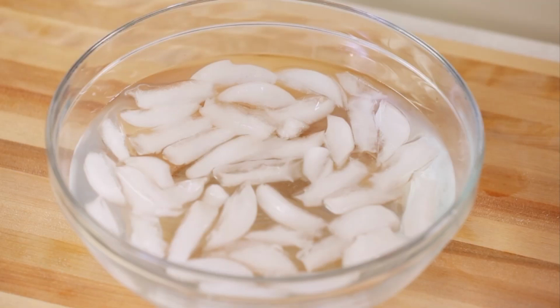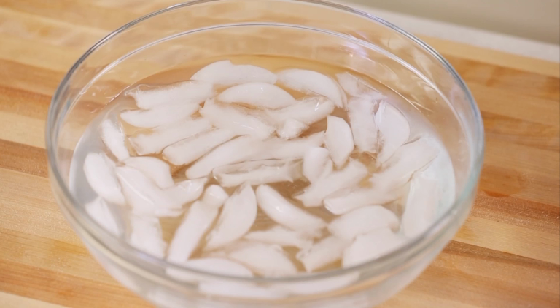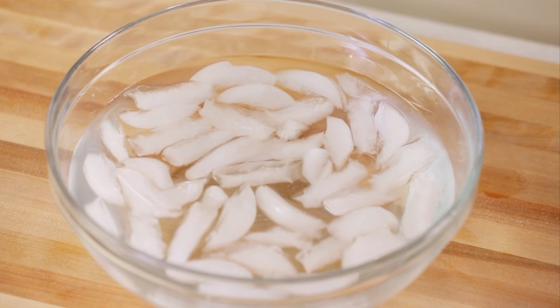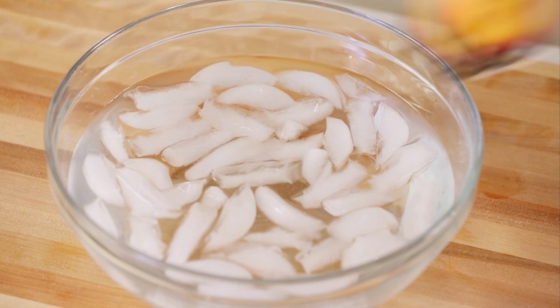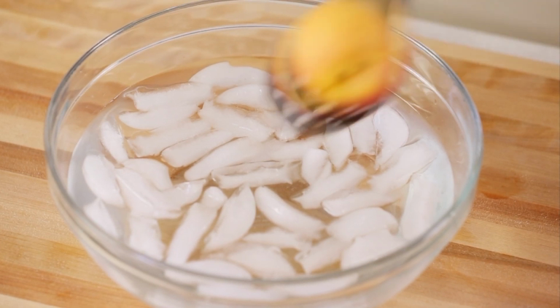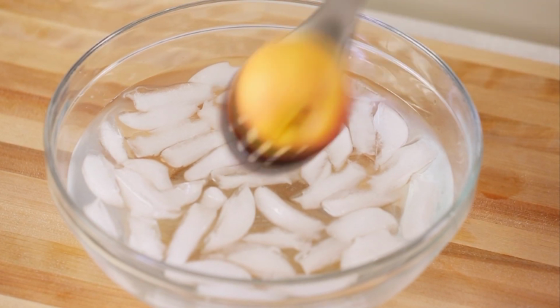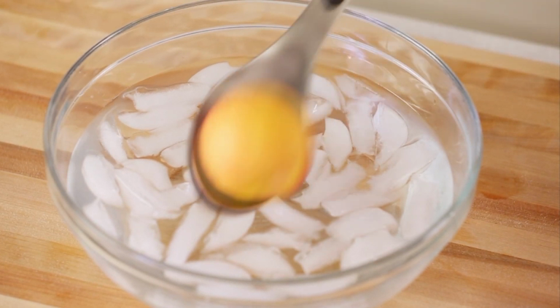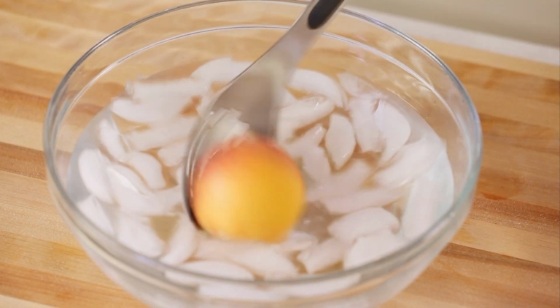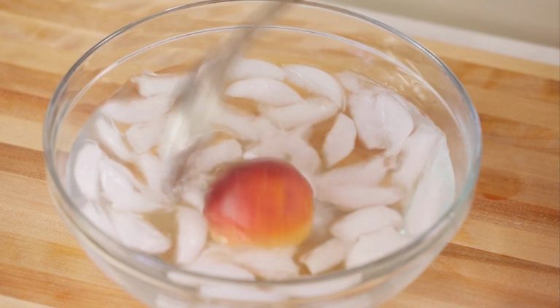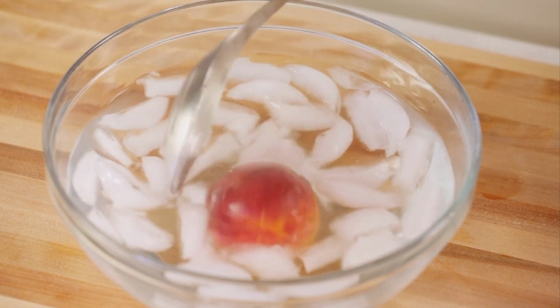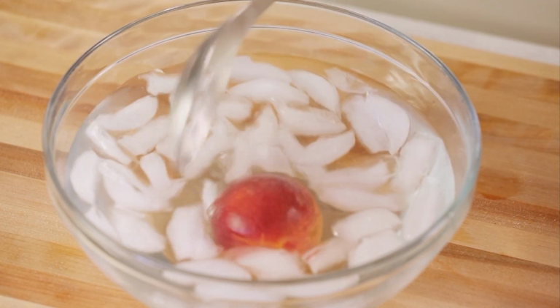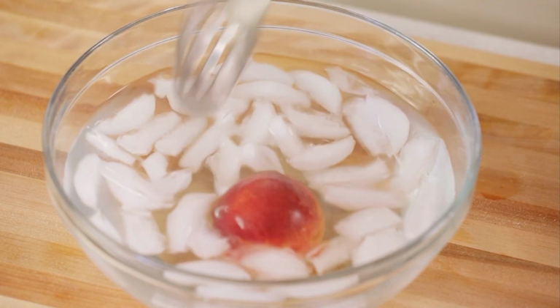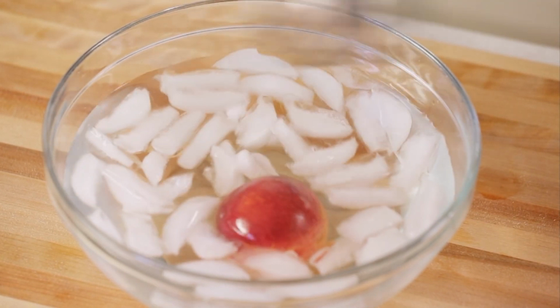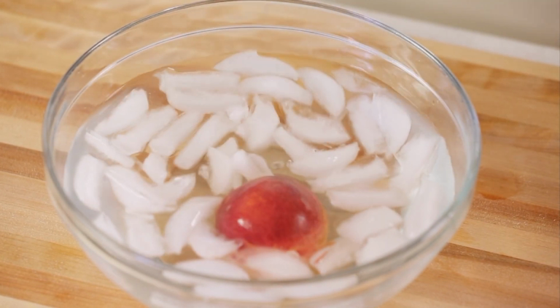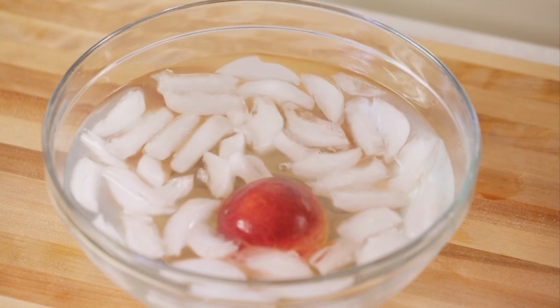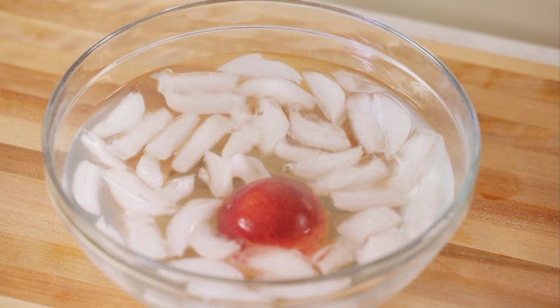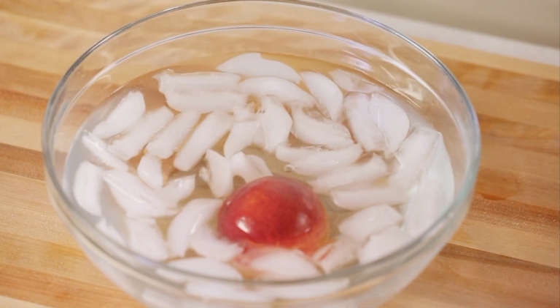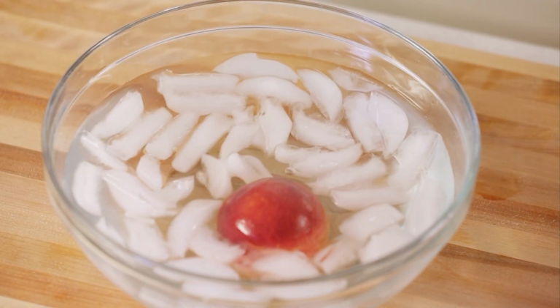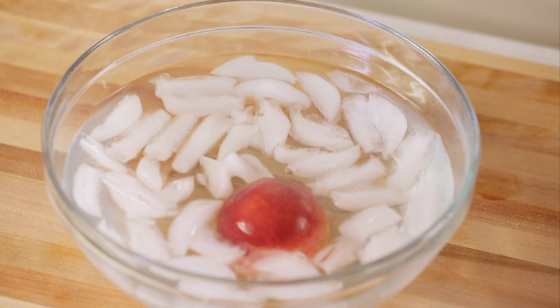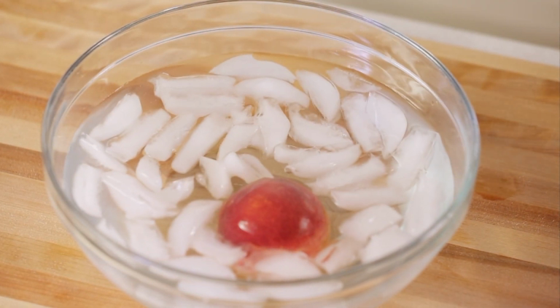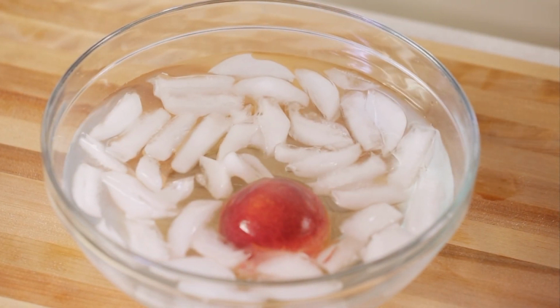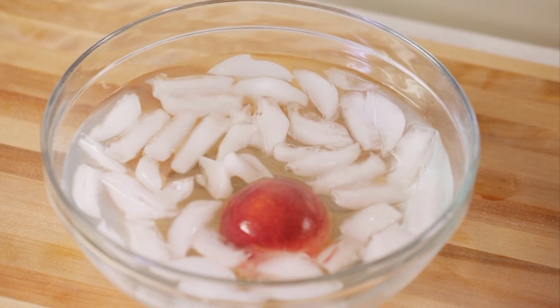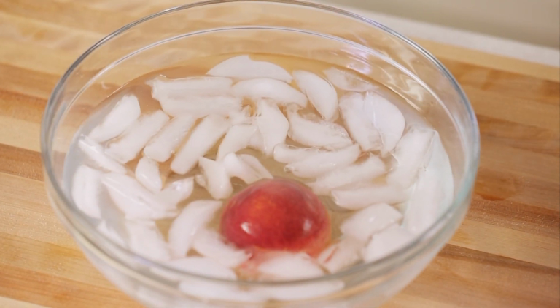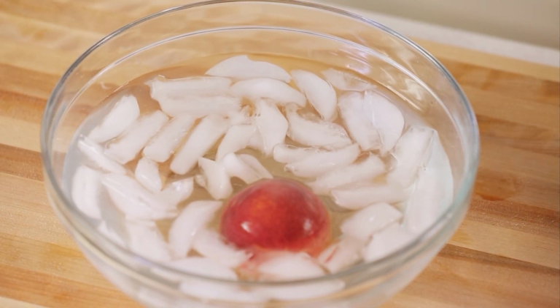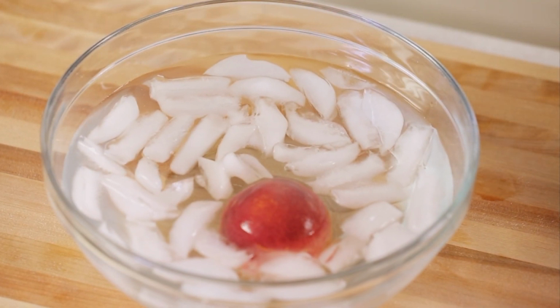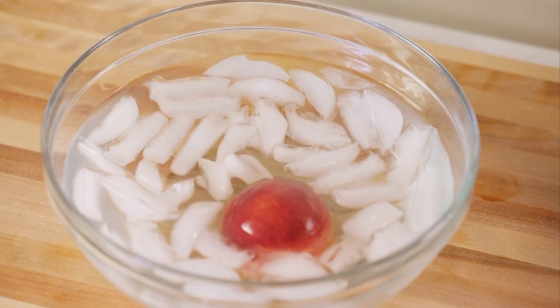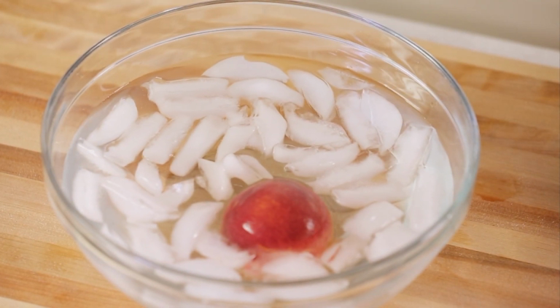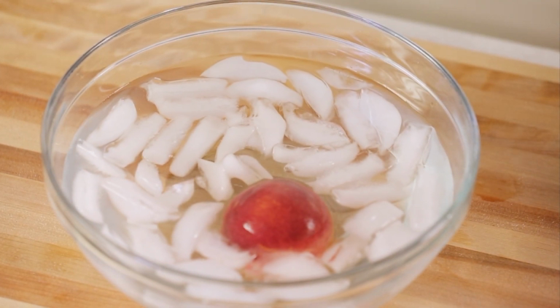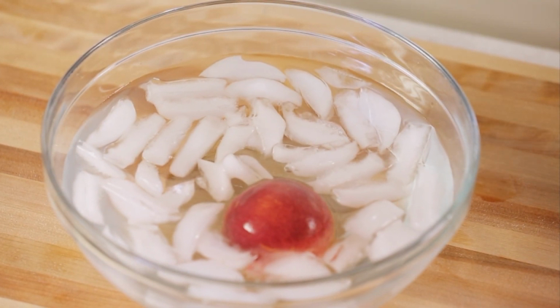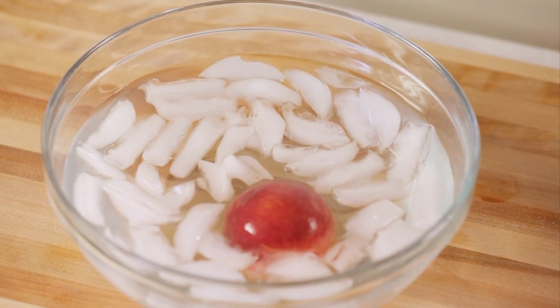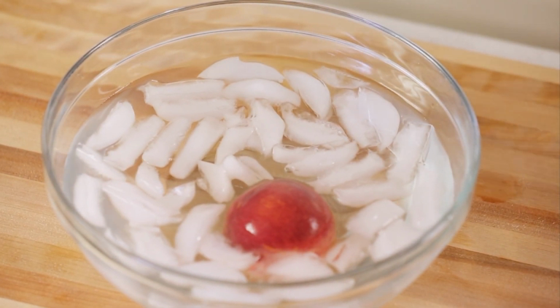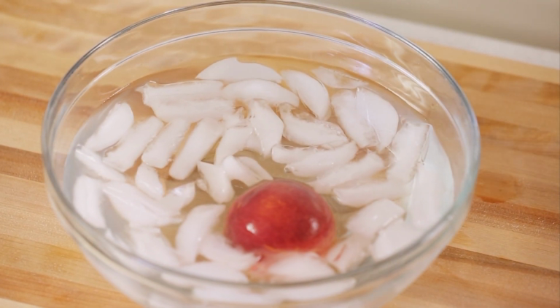Quickly move the peaches to a cold bath of ice water. Let them soak until they're cool enough to handle.